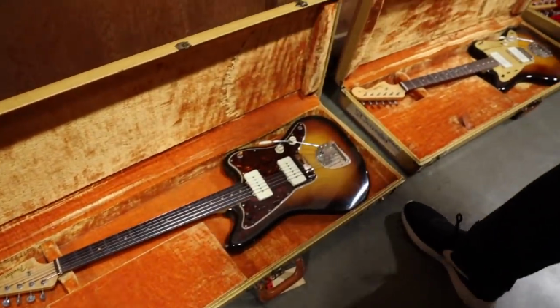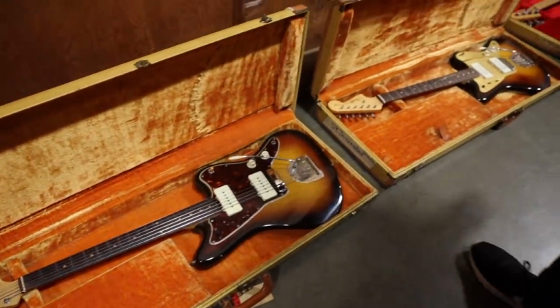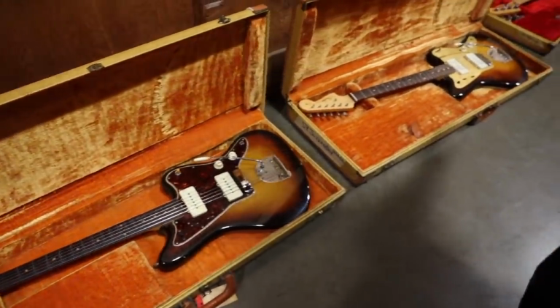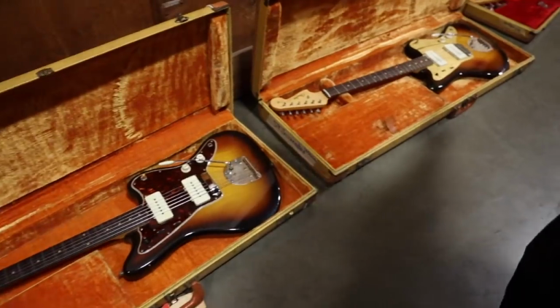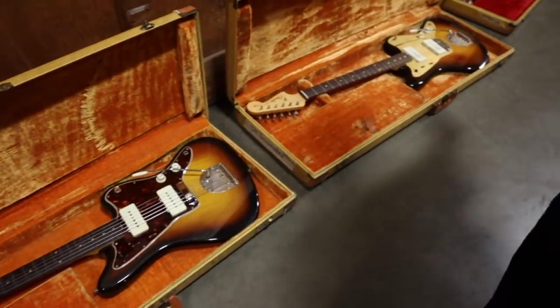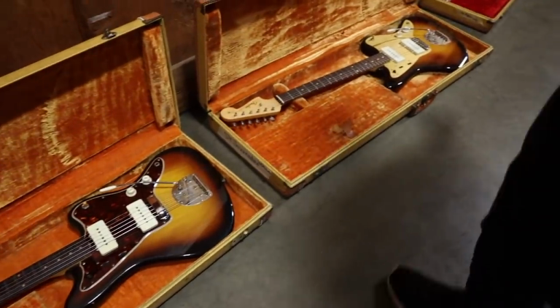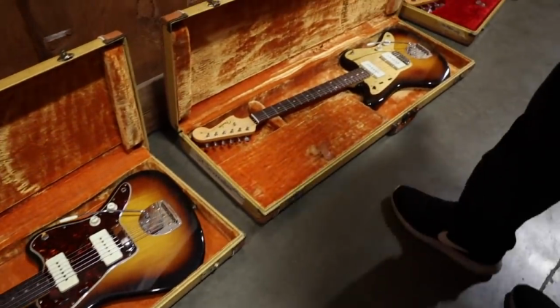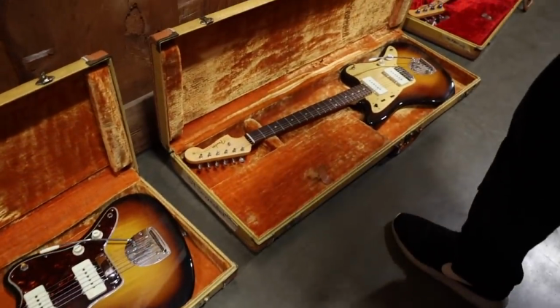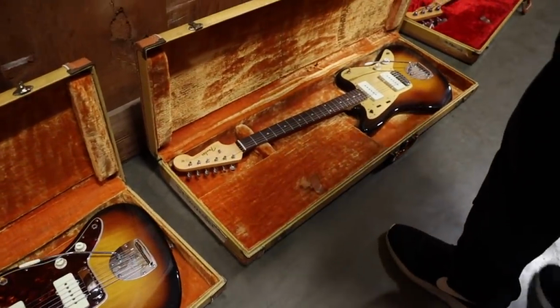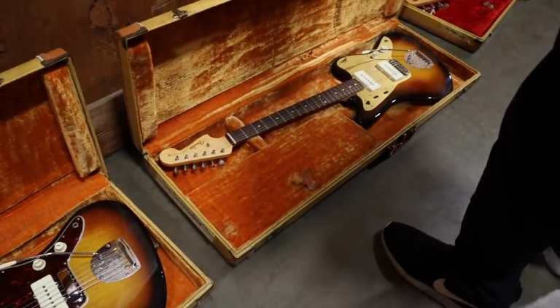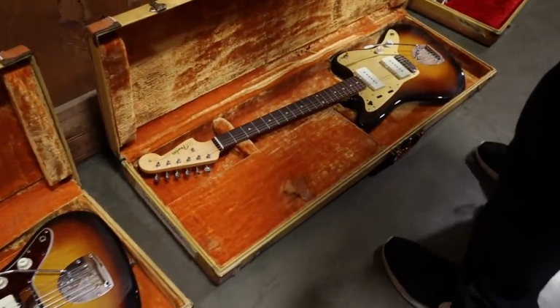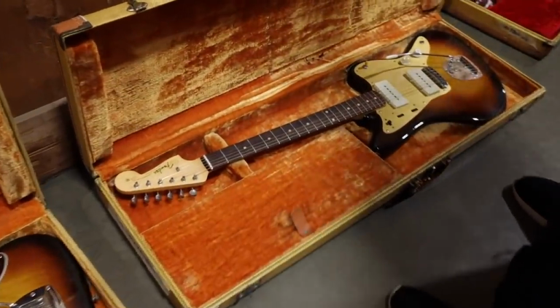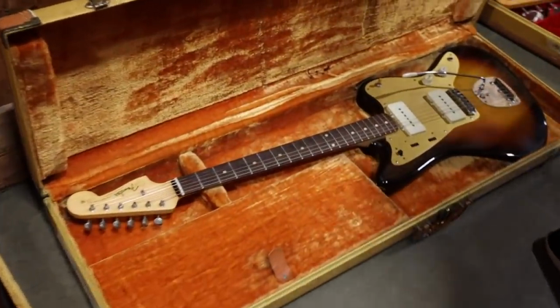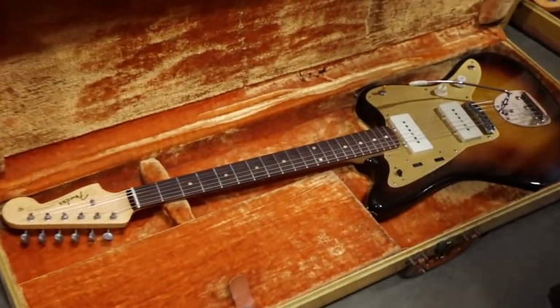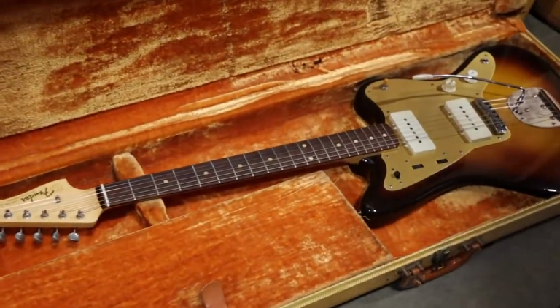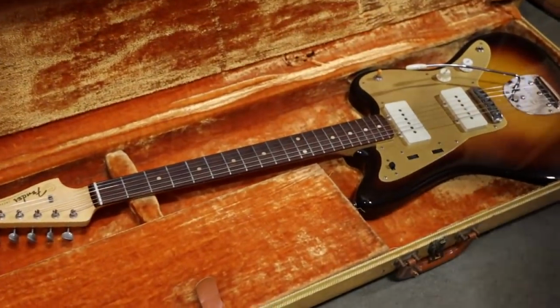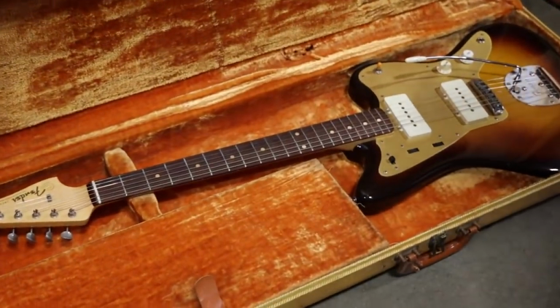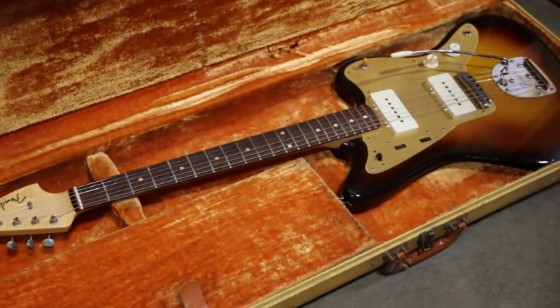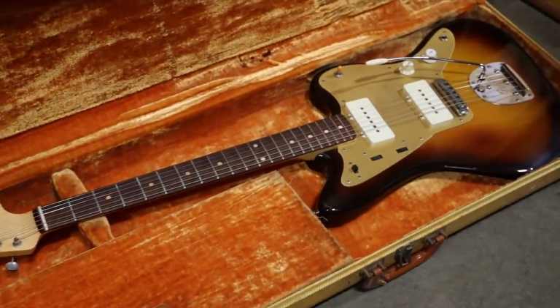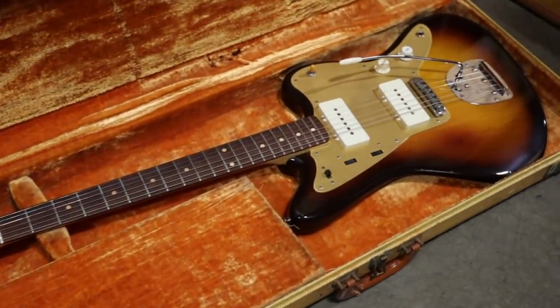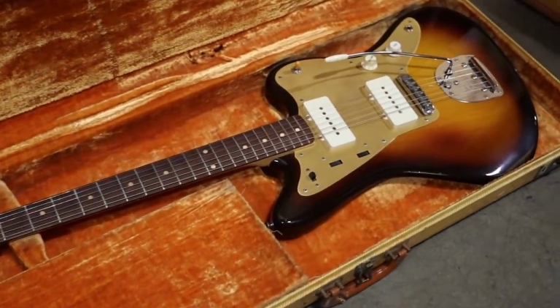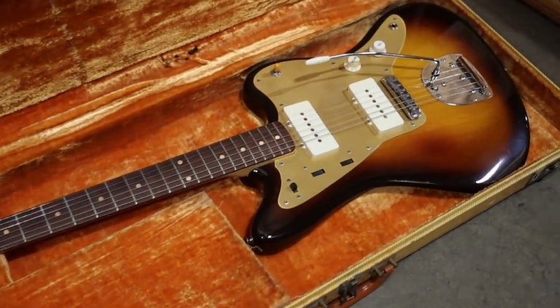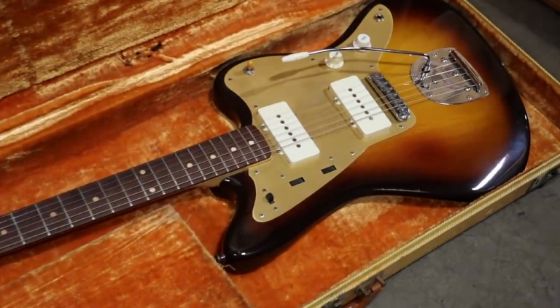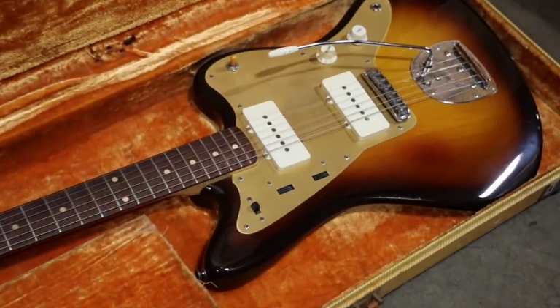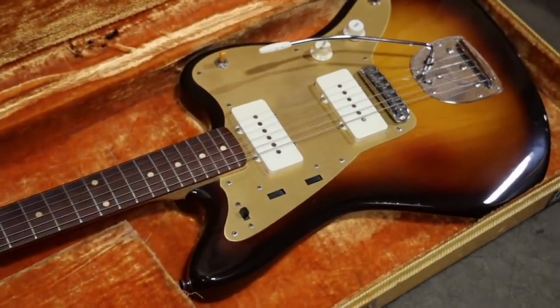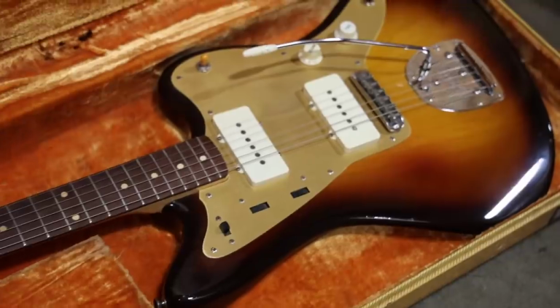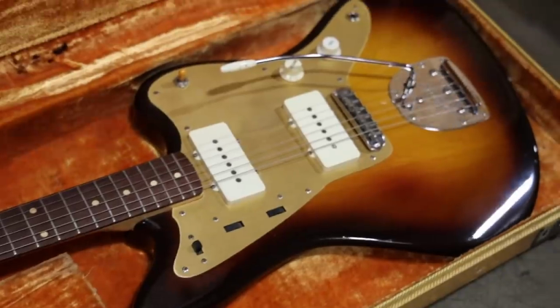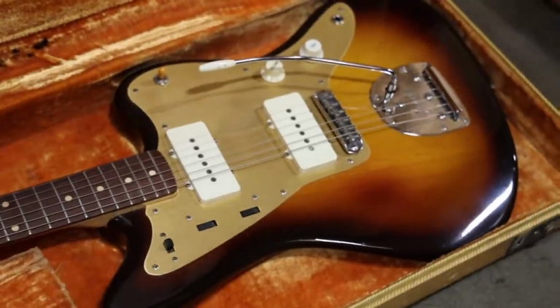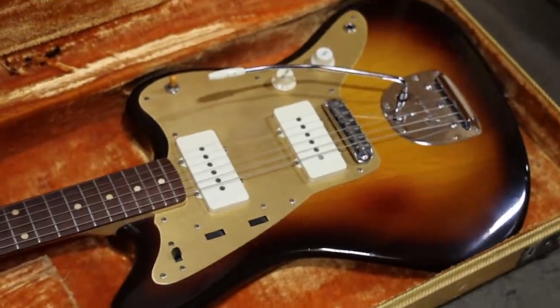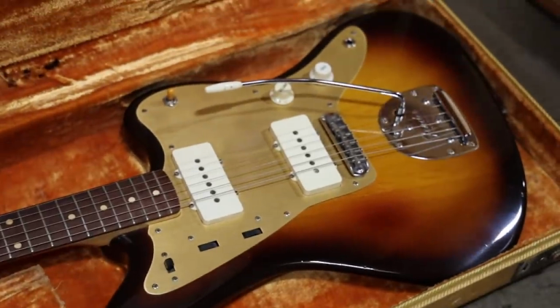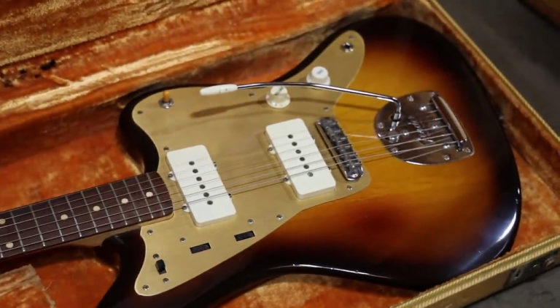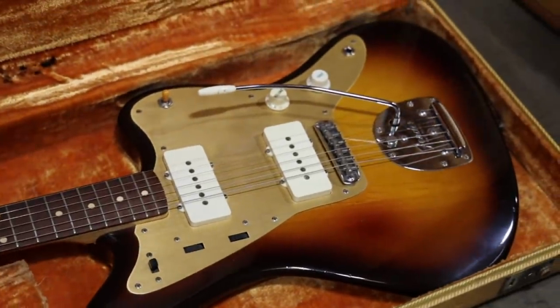This is a 59 Jazzmaster with the anodized gold guard in incredibly clean condition.